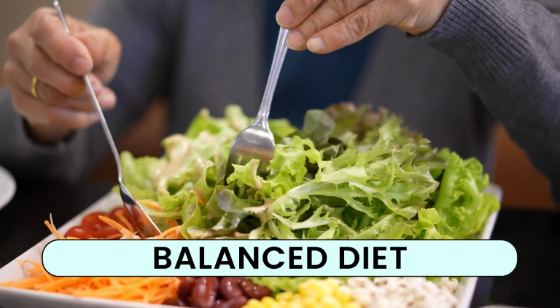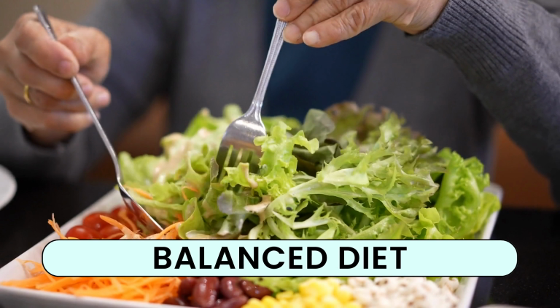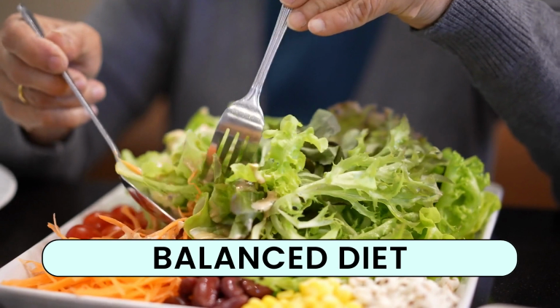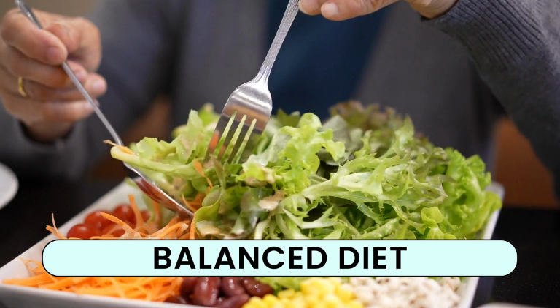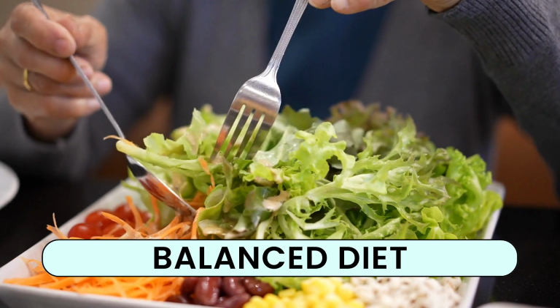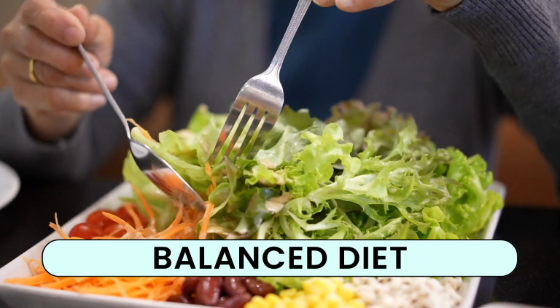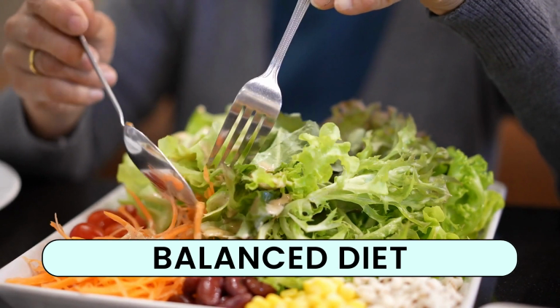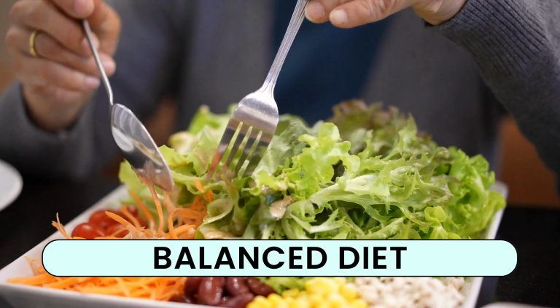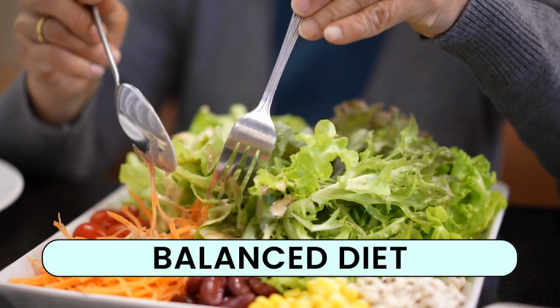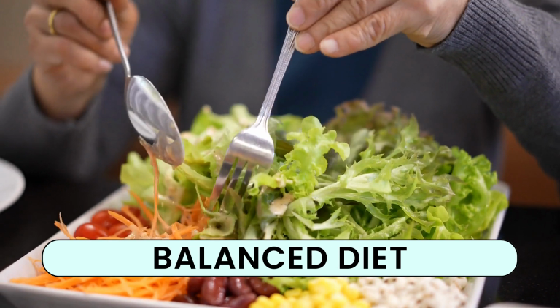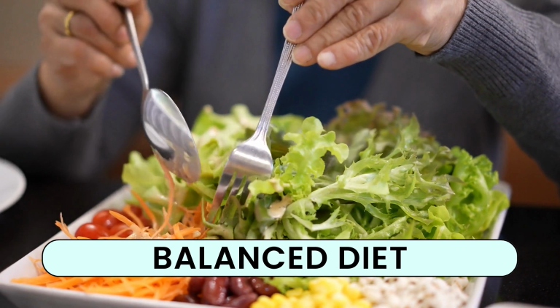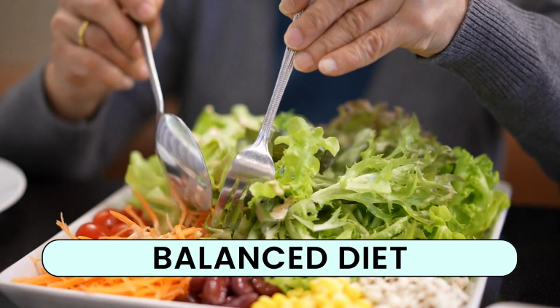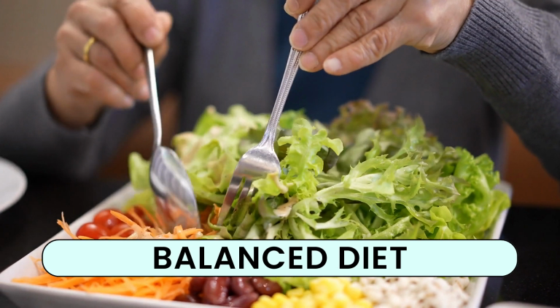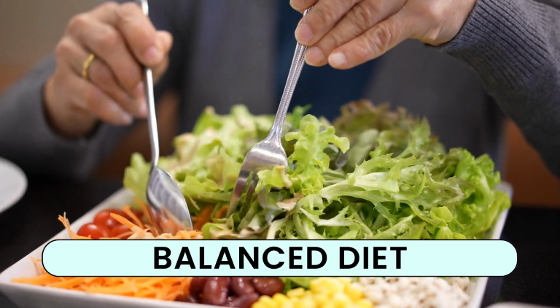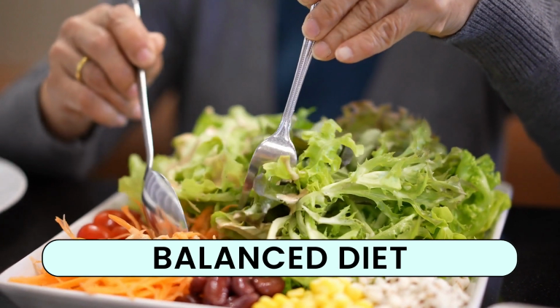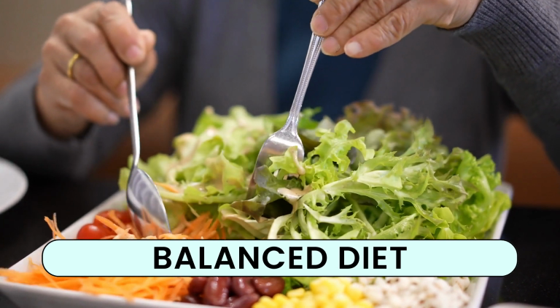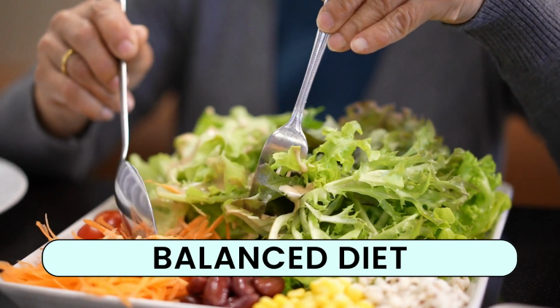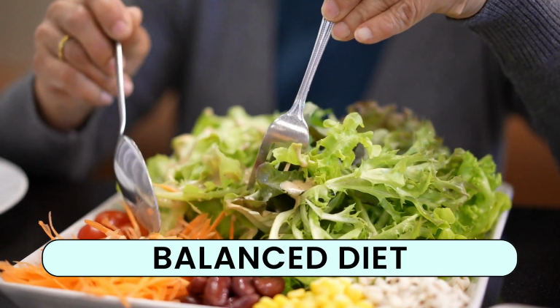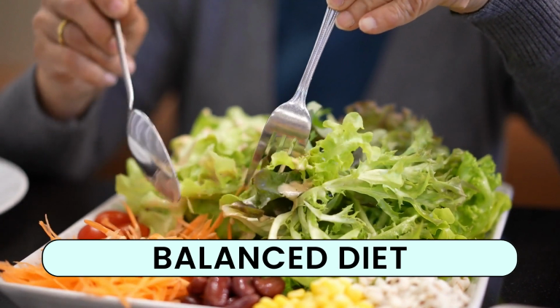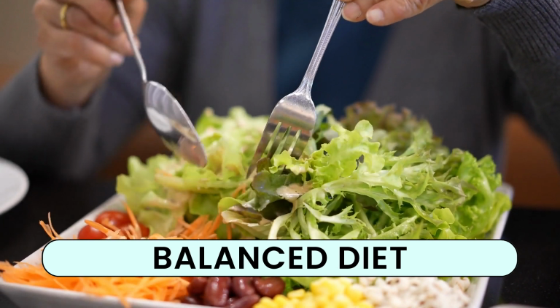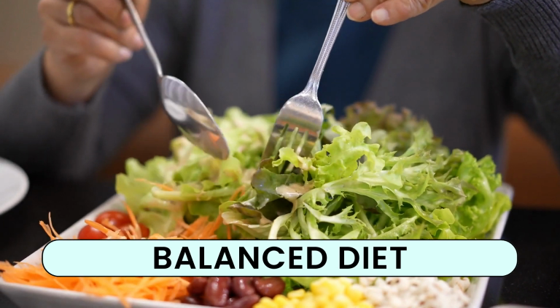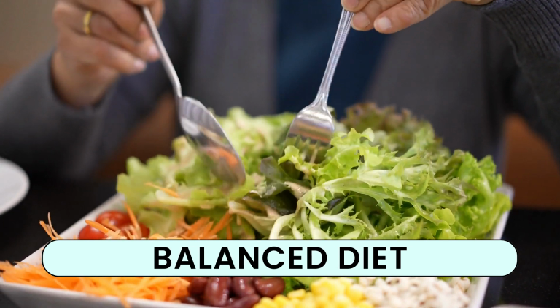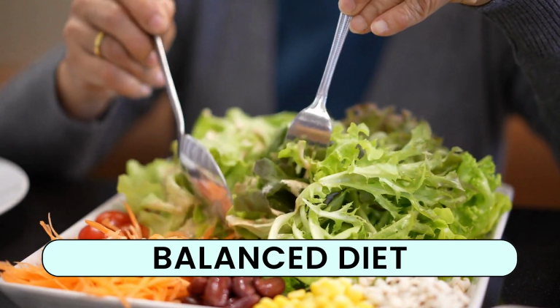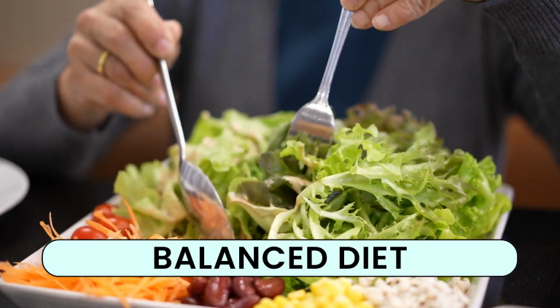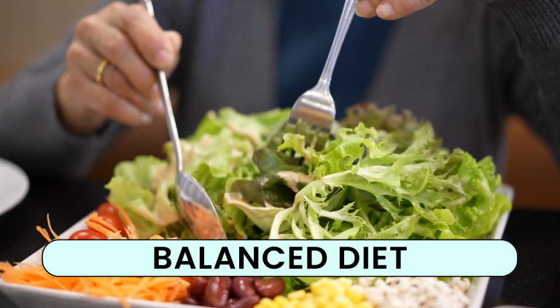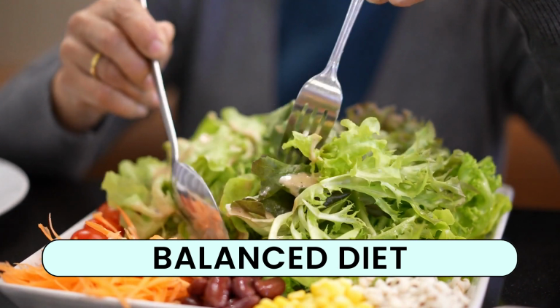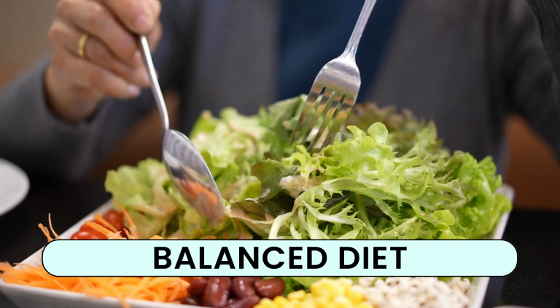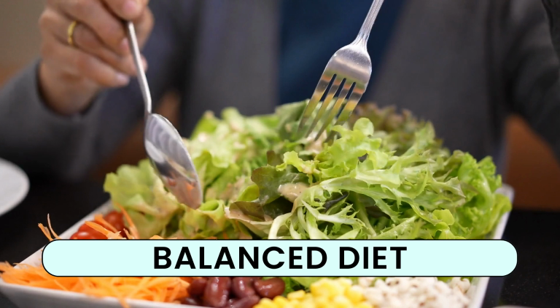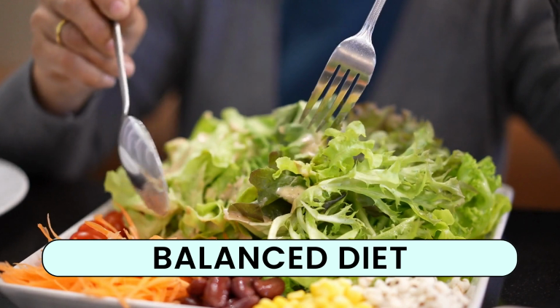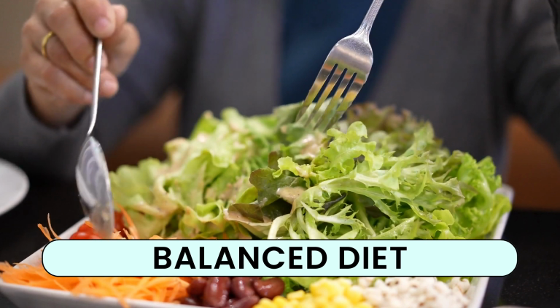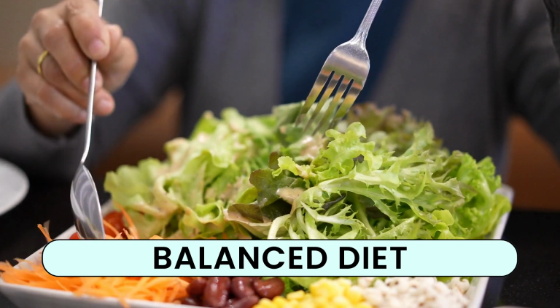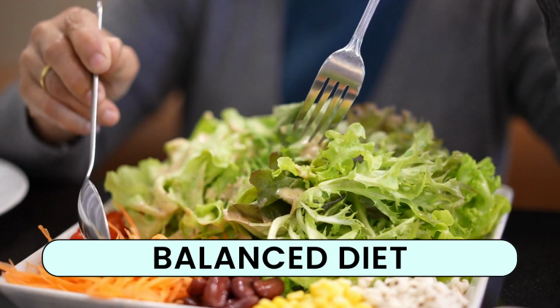Your hair needs nourishment from the inside too. Incorporate a diet rich in proteins, vitamins, and minerals. It's like feeding your hair the essential nutrients it craves.